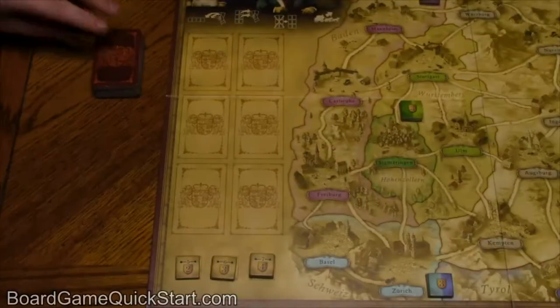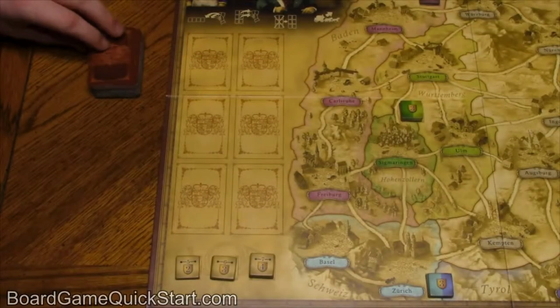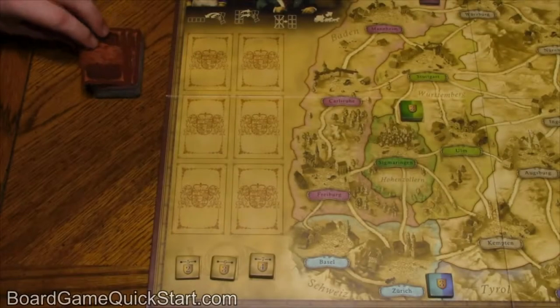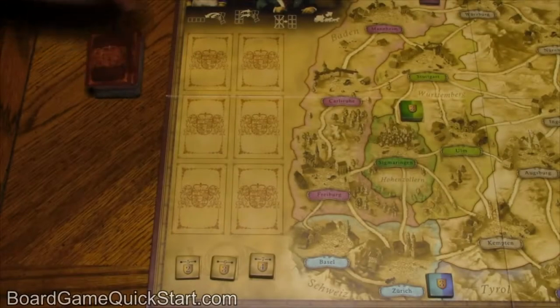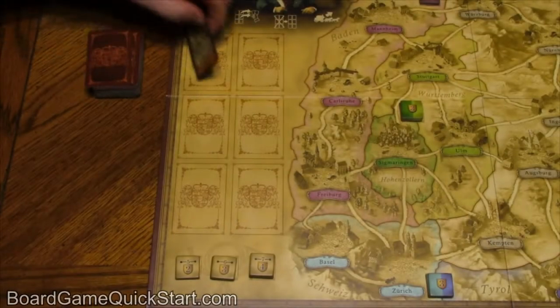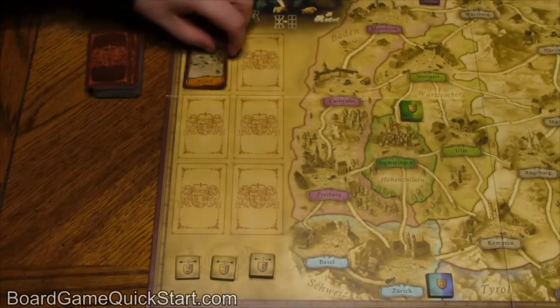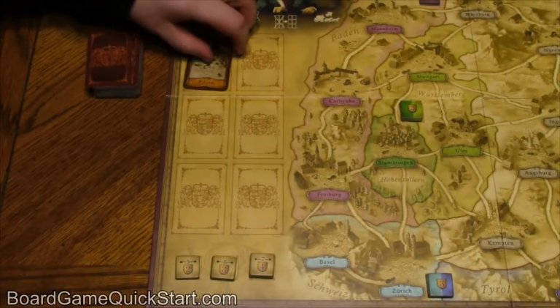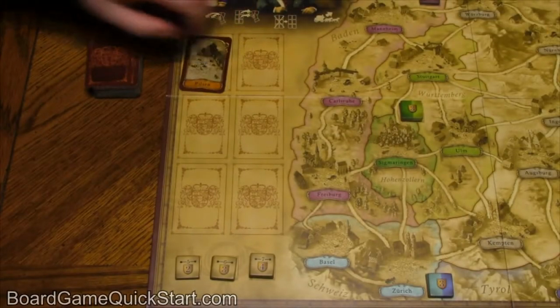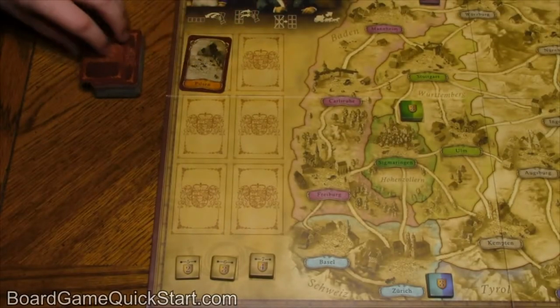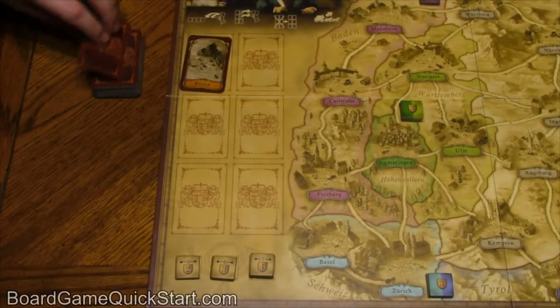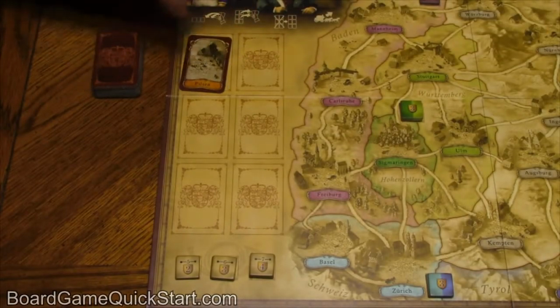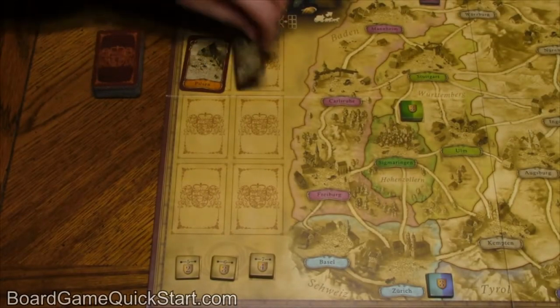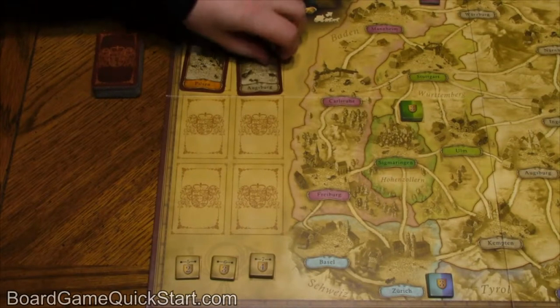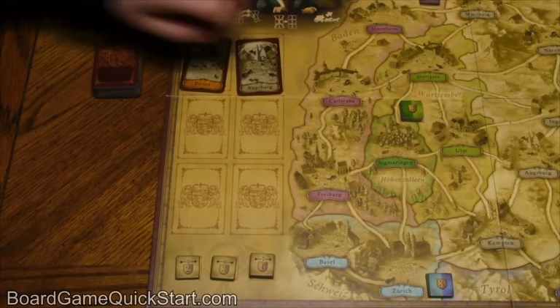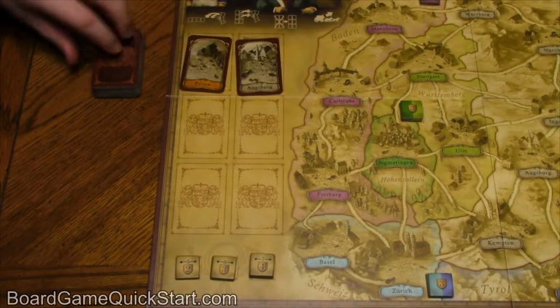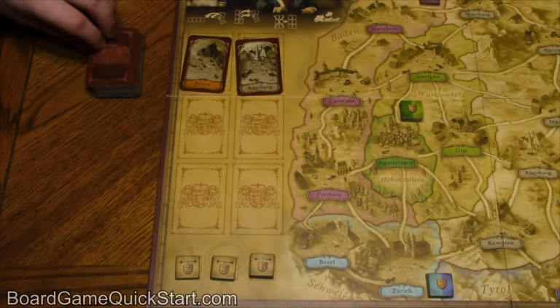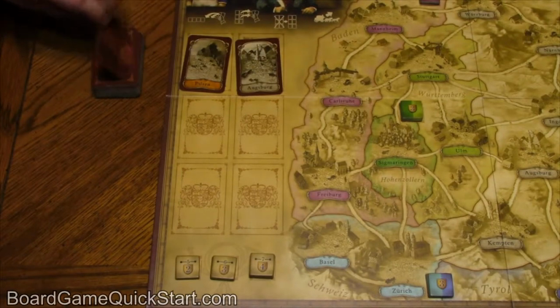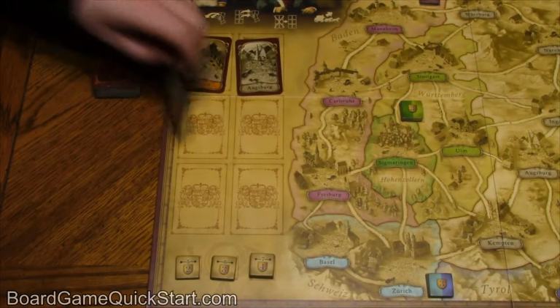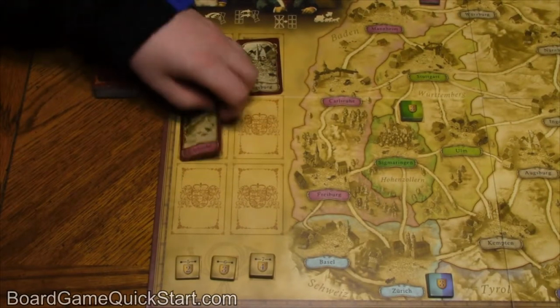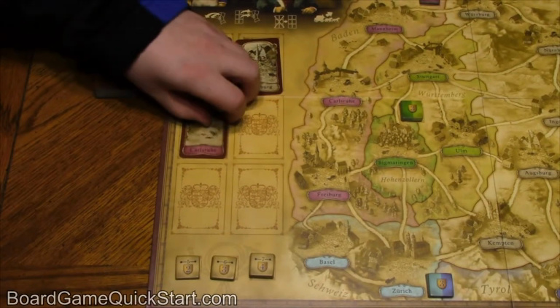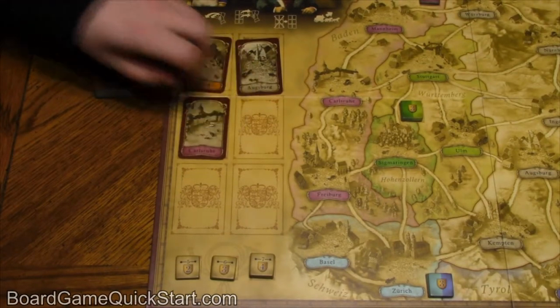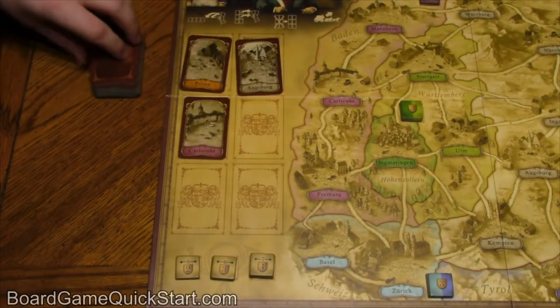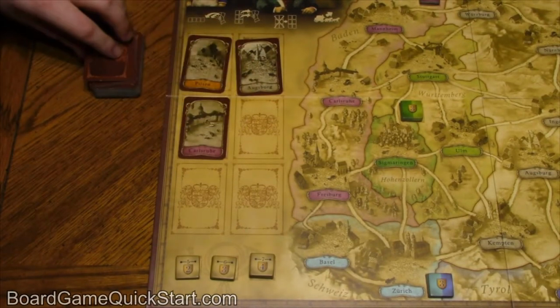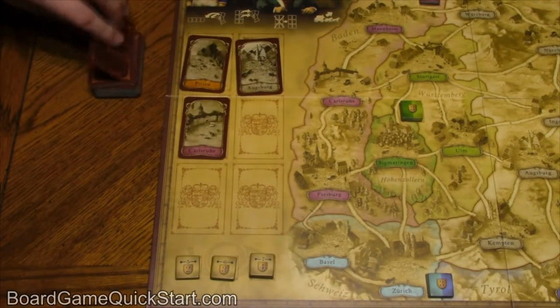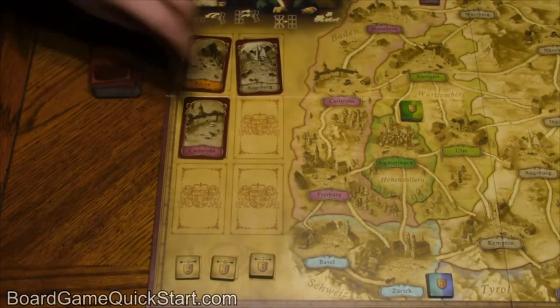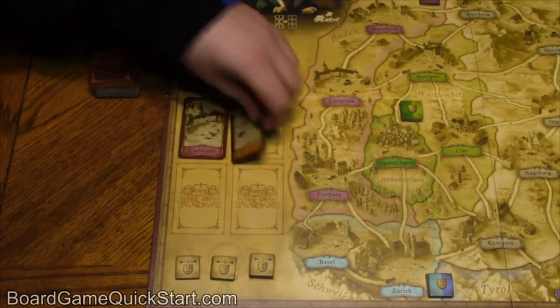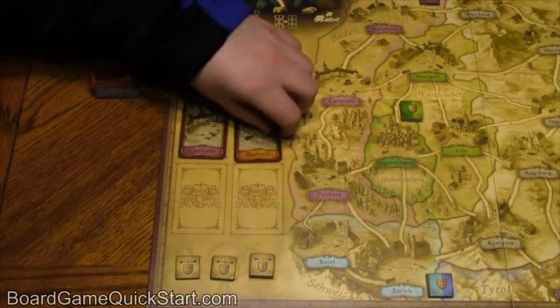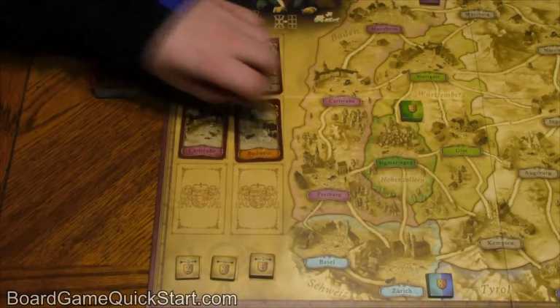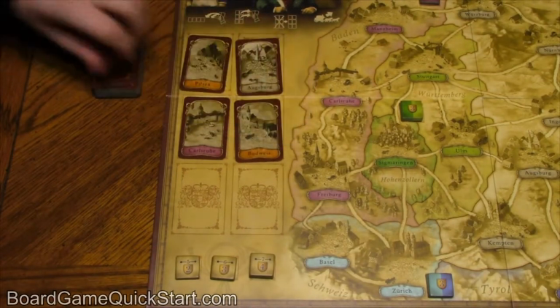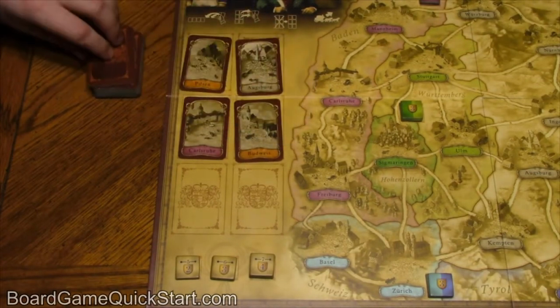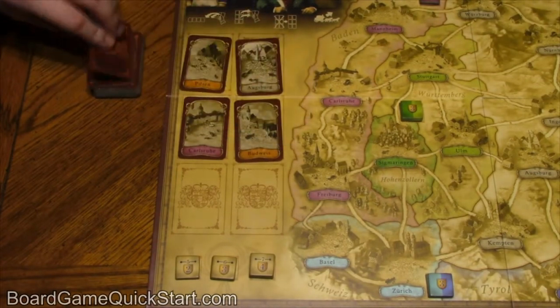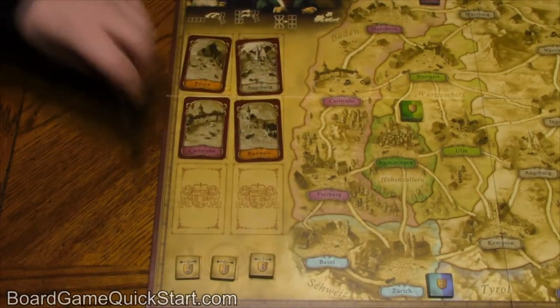Finally, shuffle the city cards and place six of them face up on the board, like so, and place the draw pile nearby.